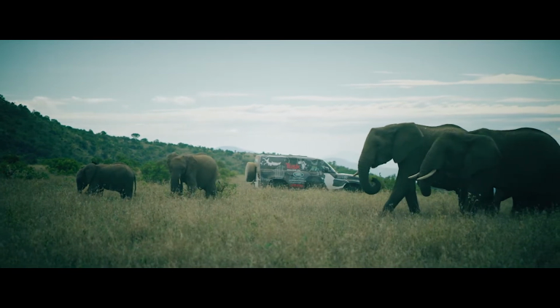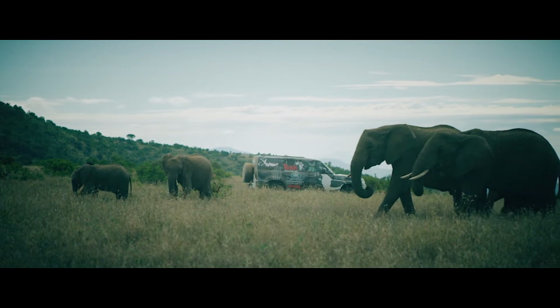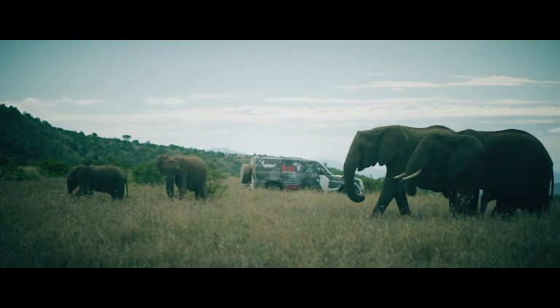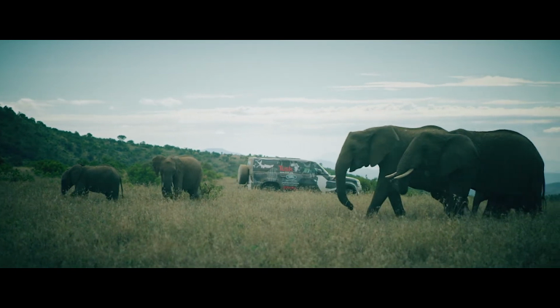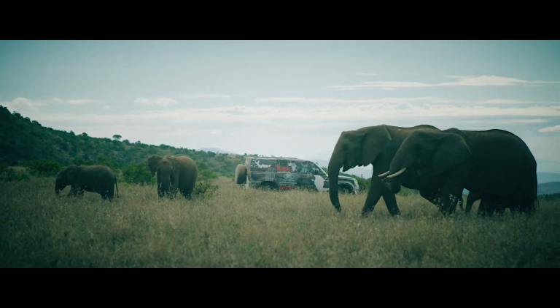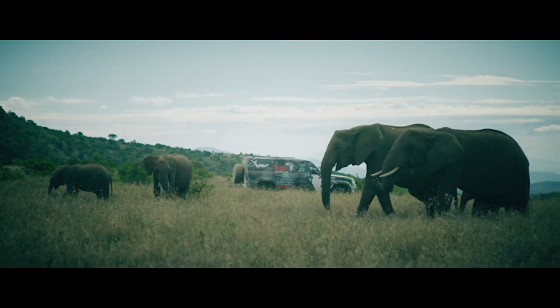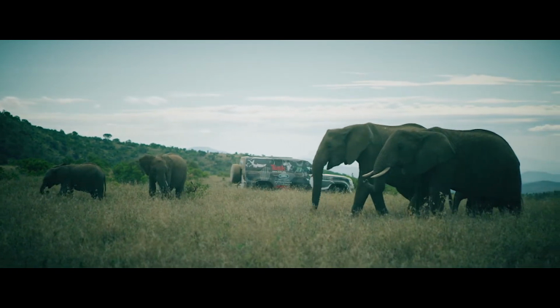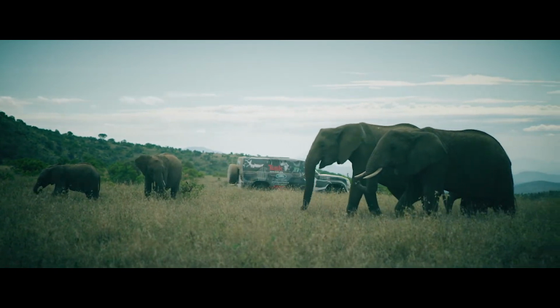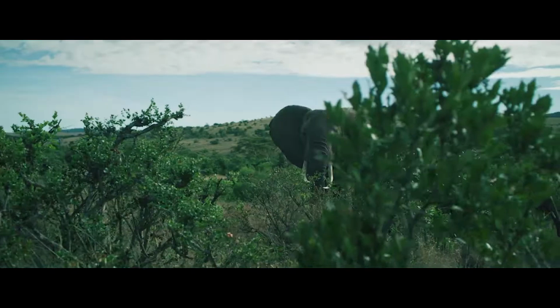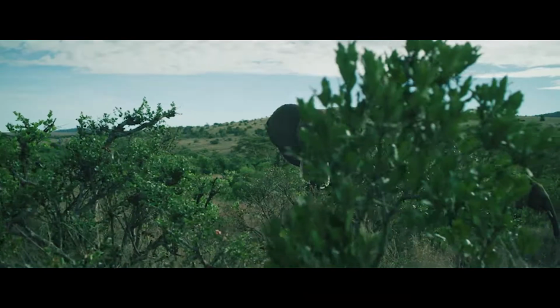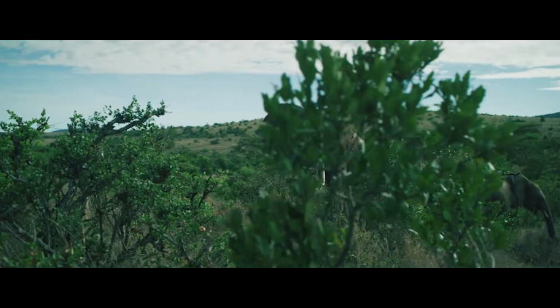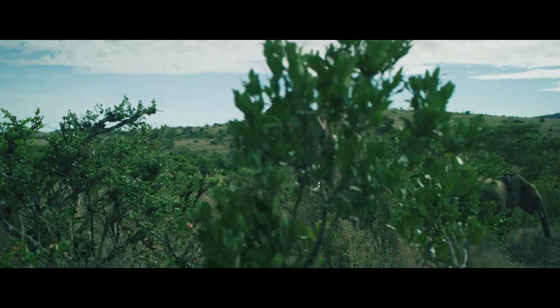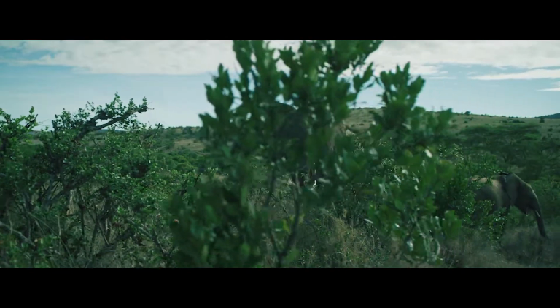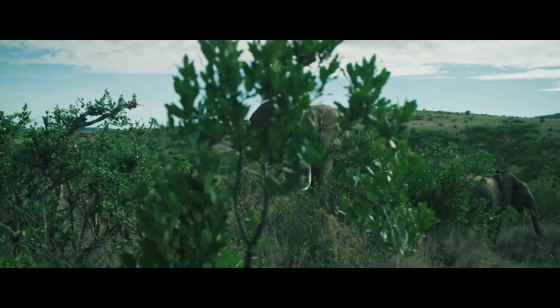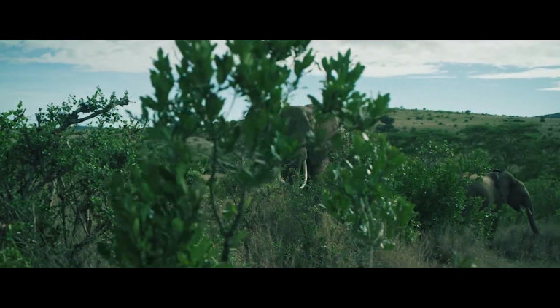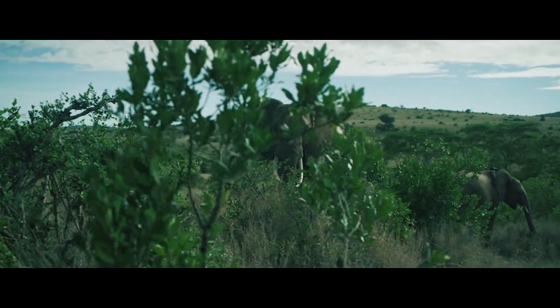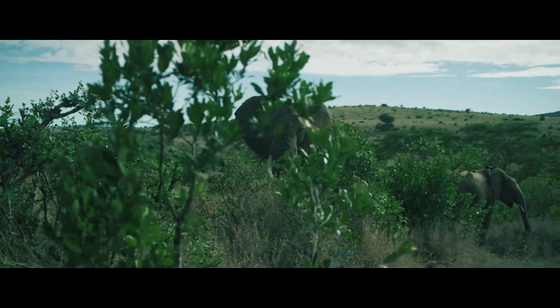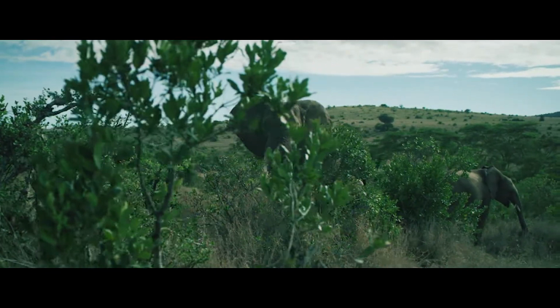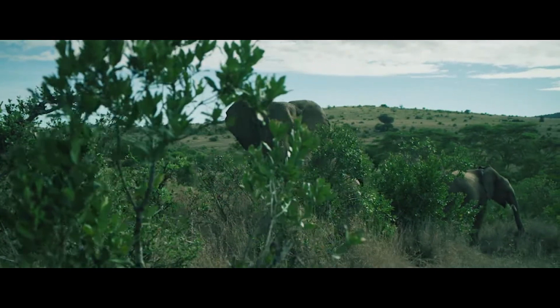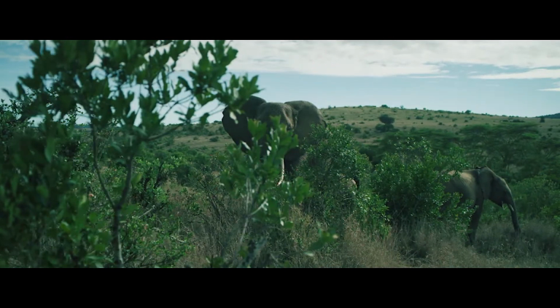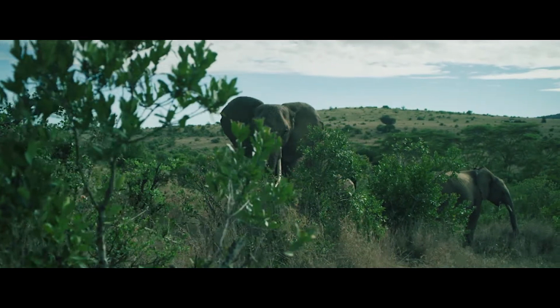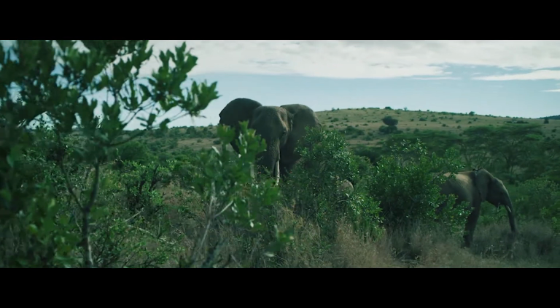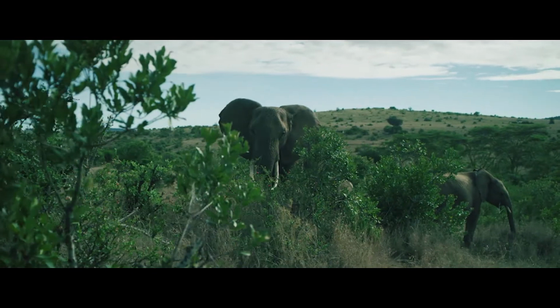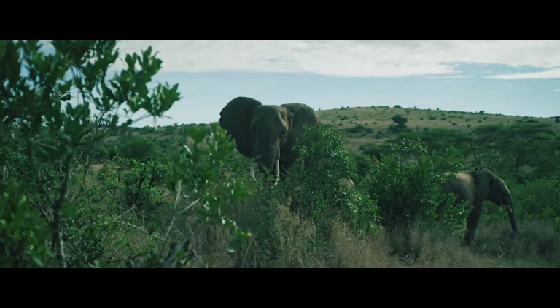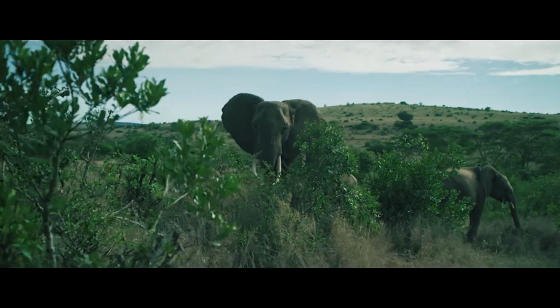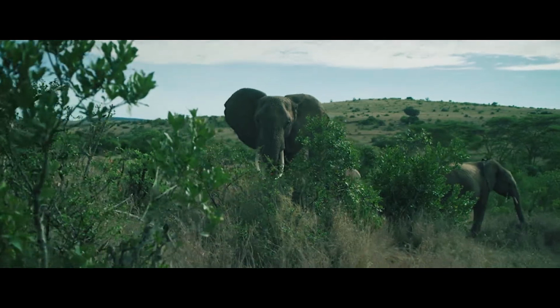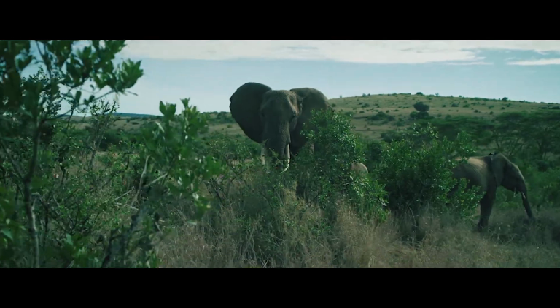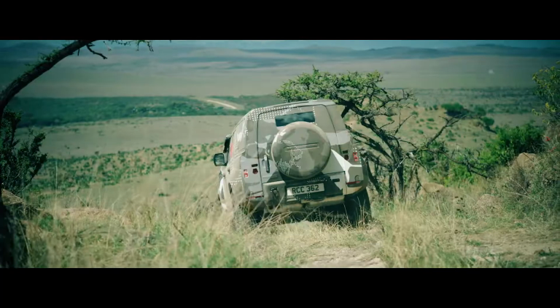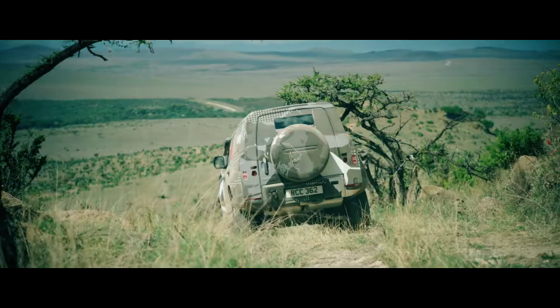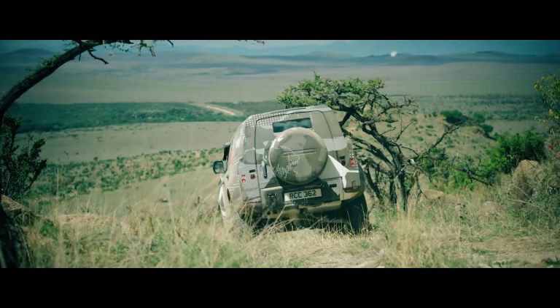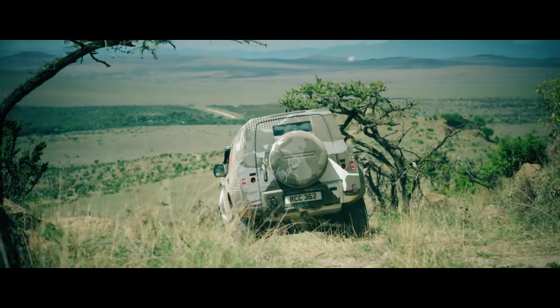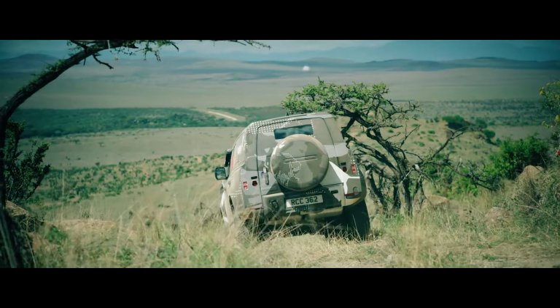Land Rover and Tusk are both very special, not just for me, but for the conservation world.